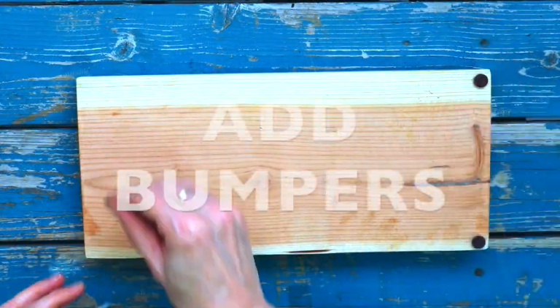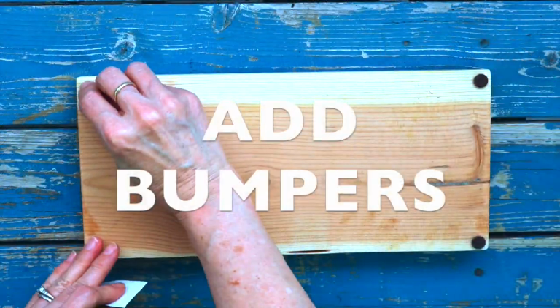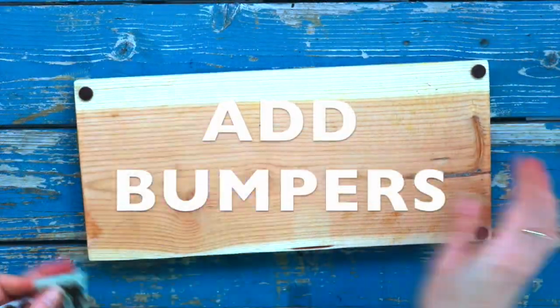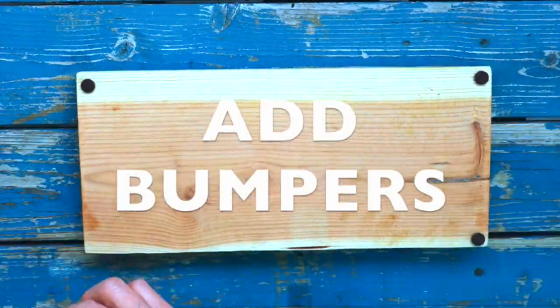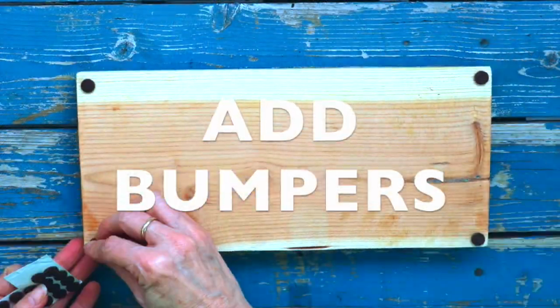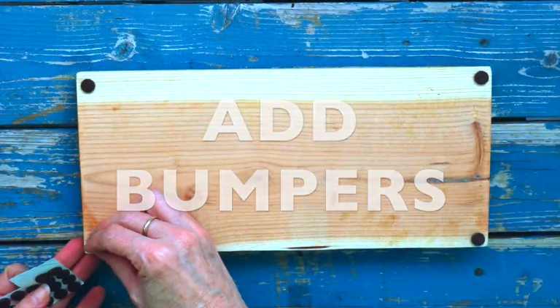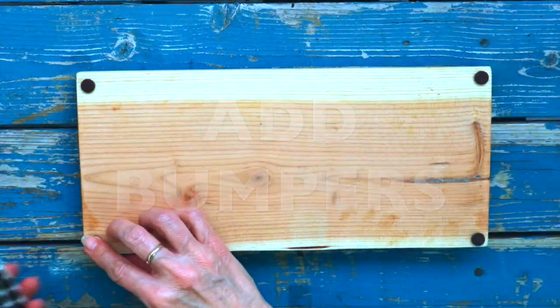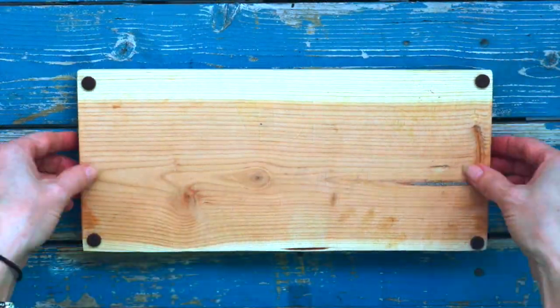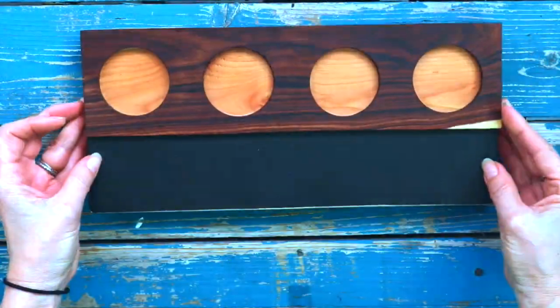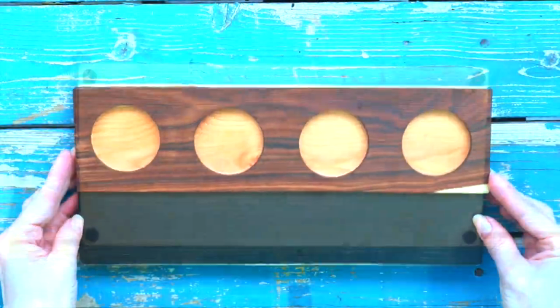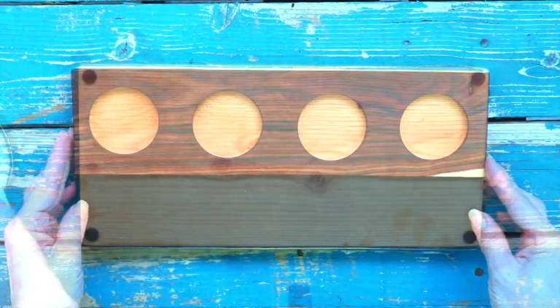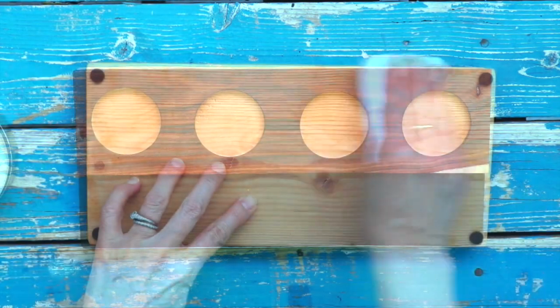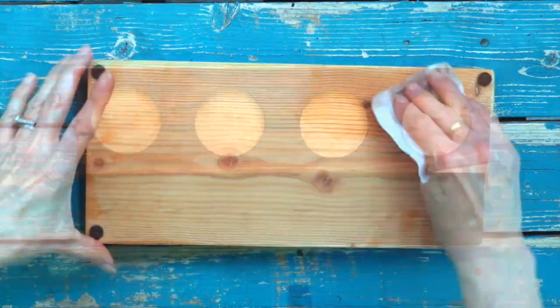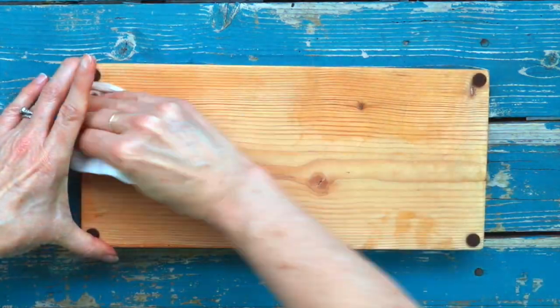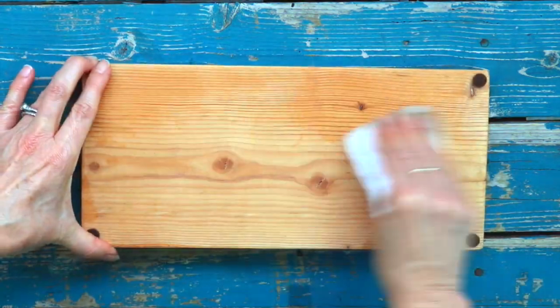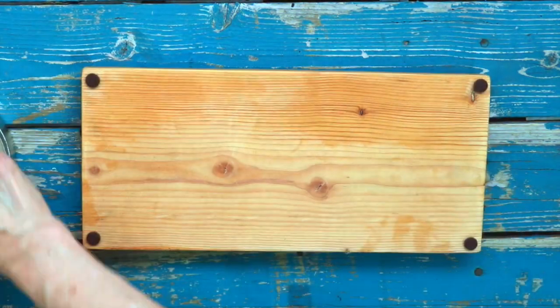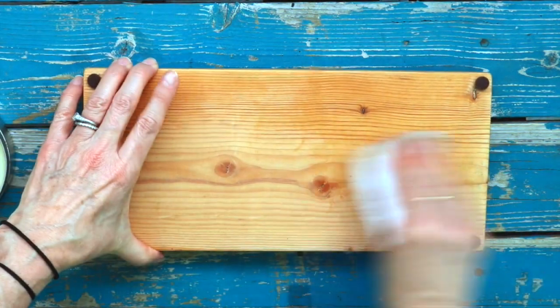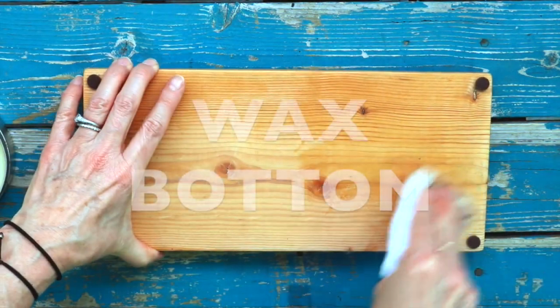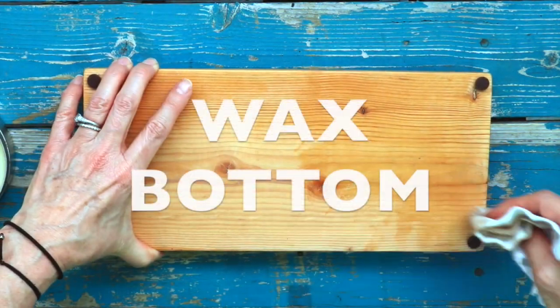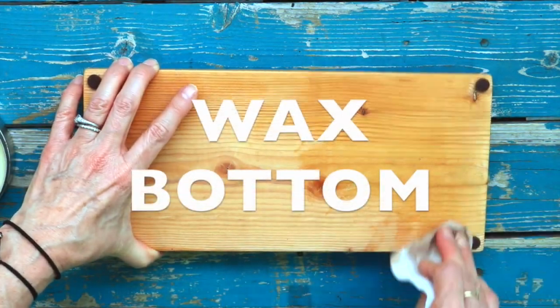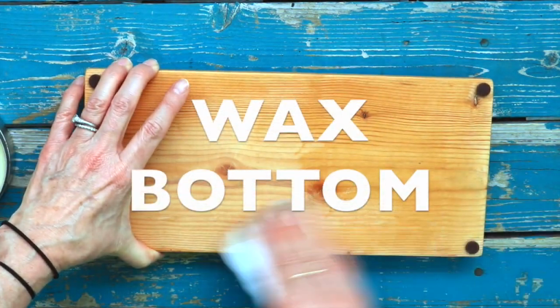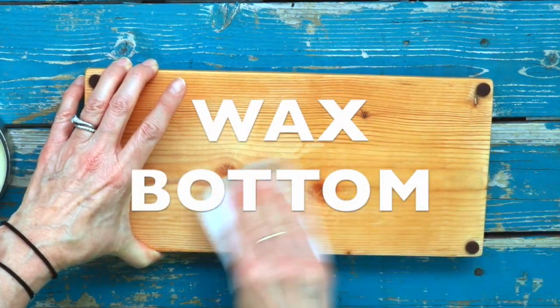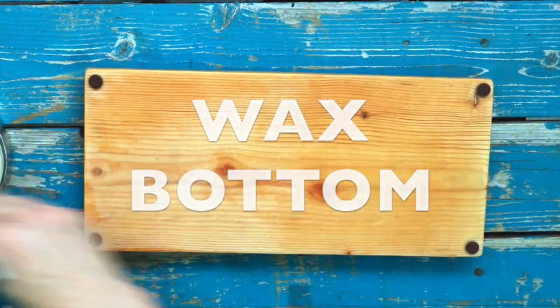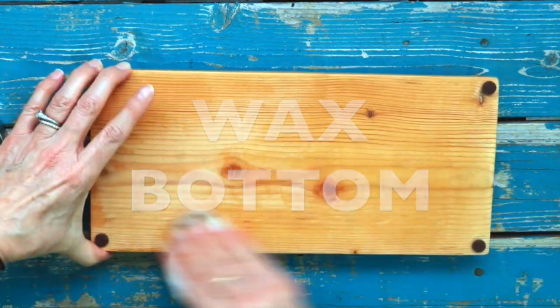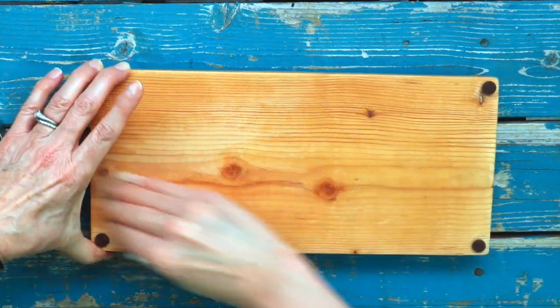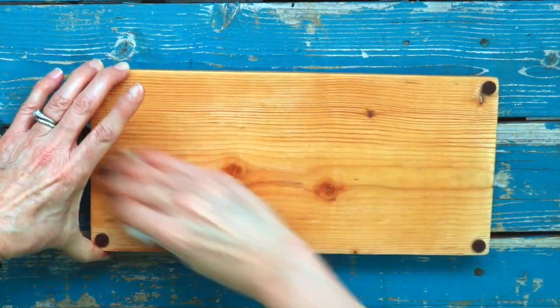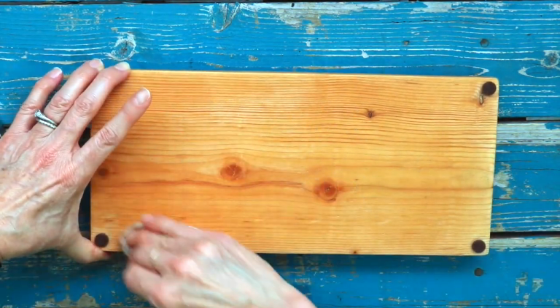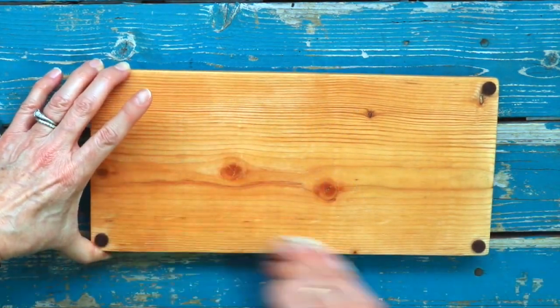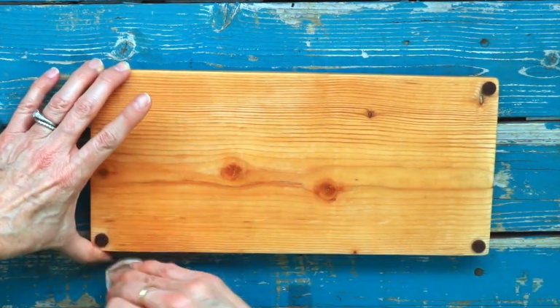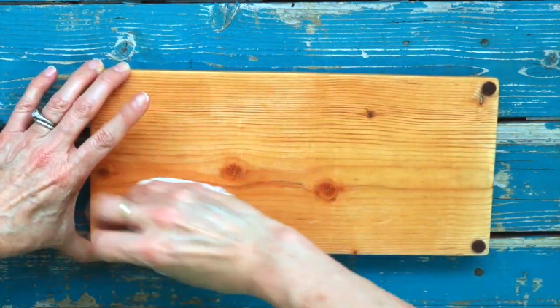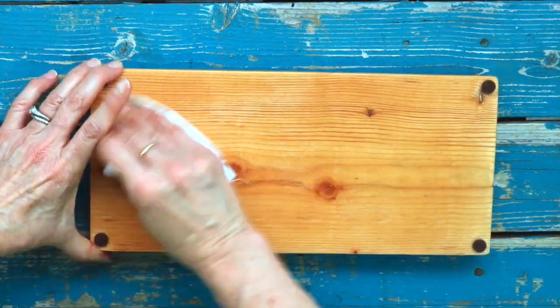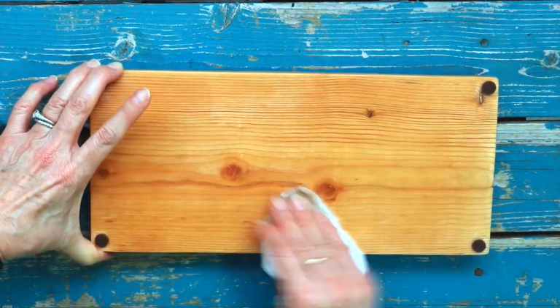Add bumpers to bottom corners. Finish with a couple coats of beeswax to the bottom.